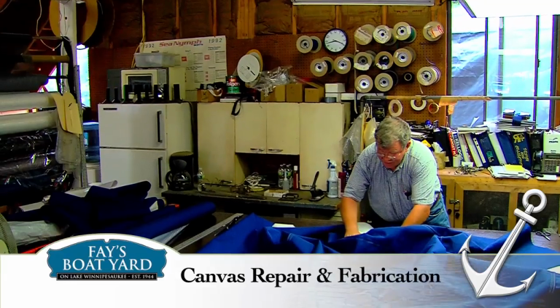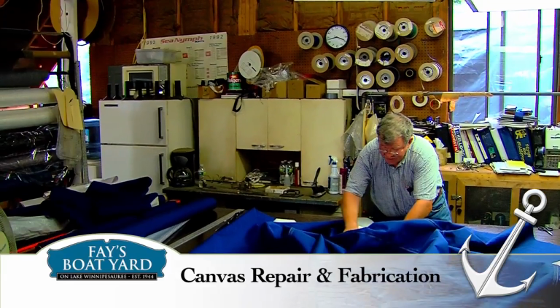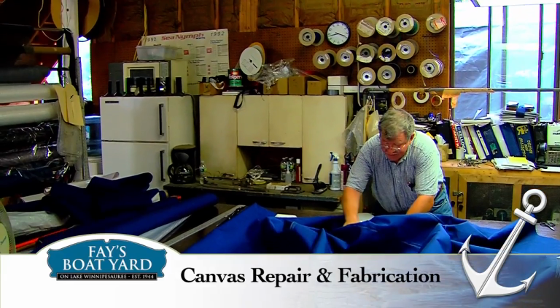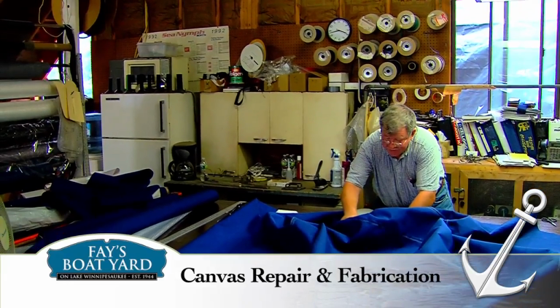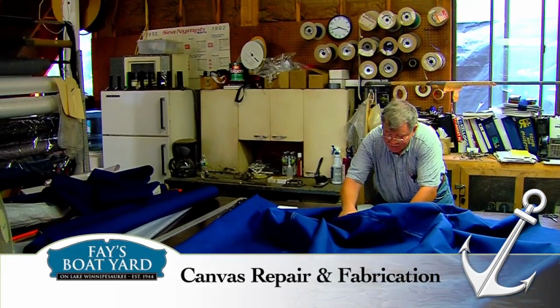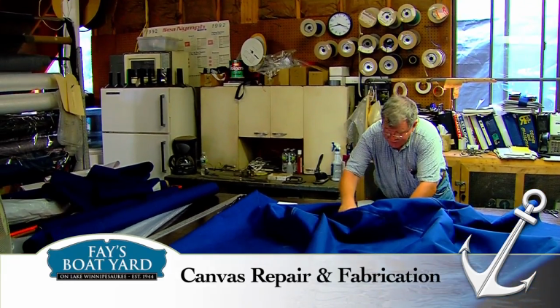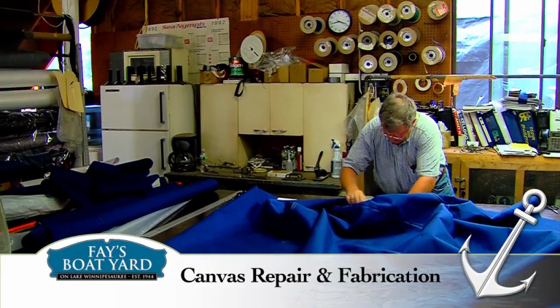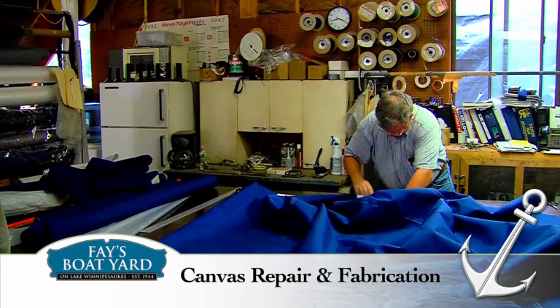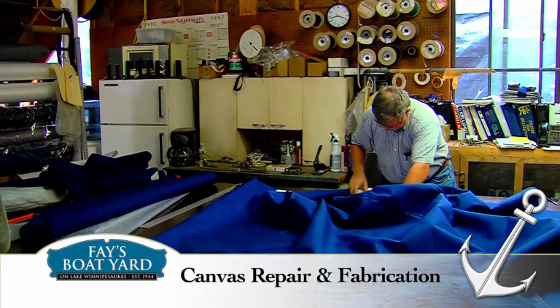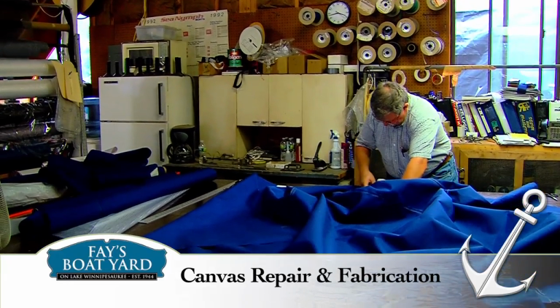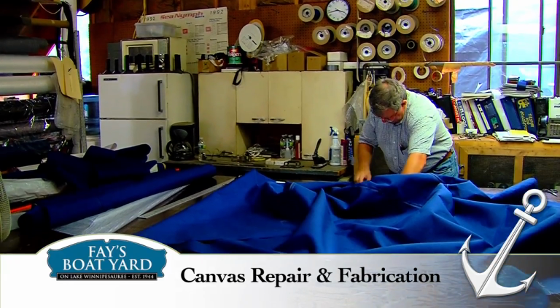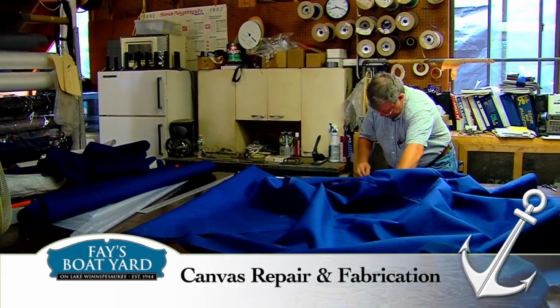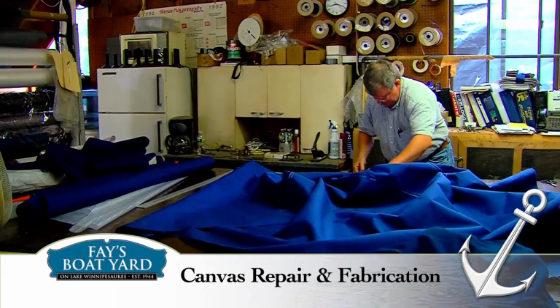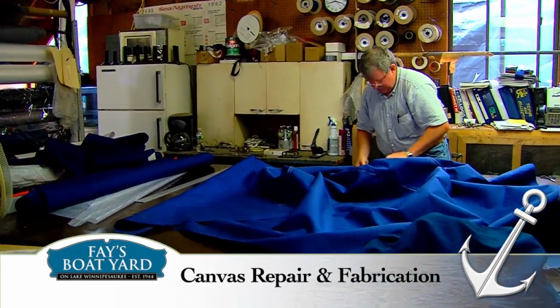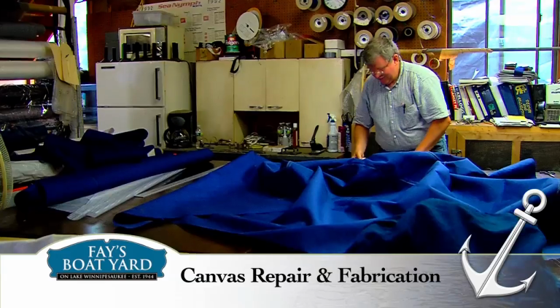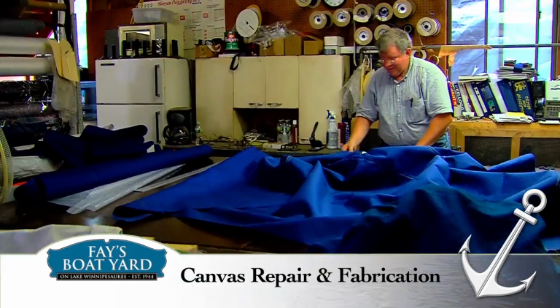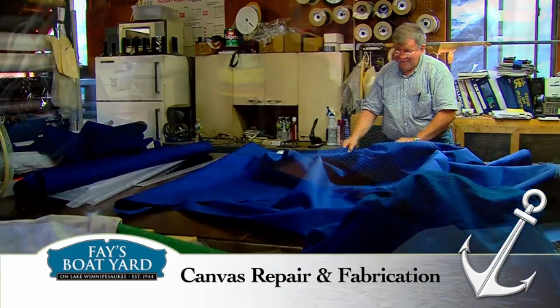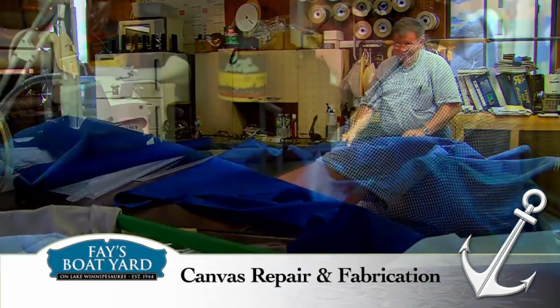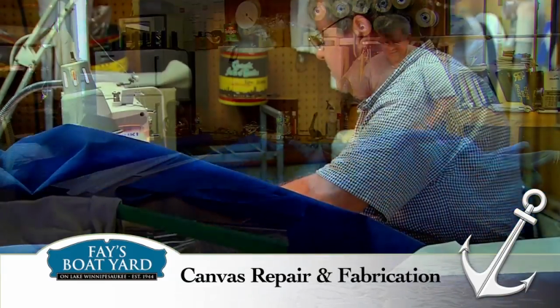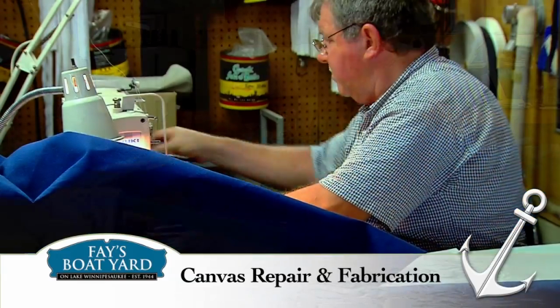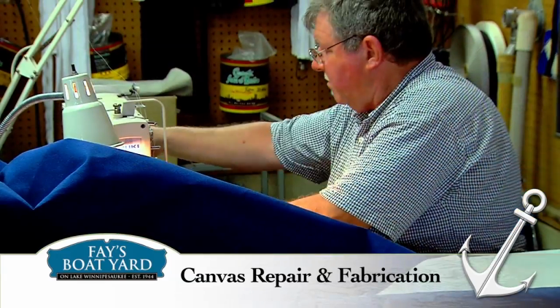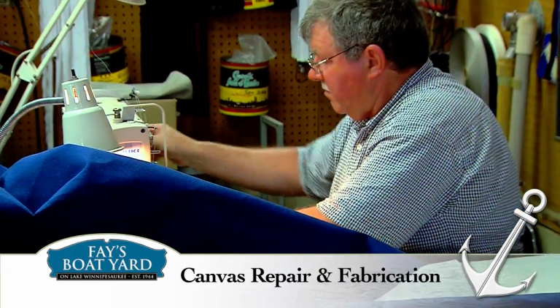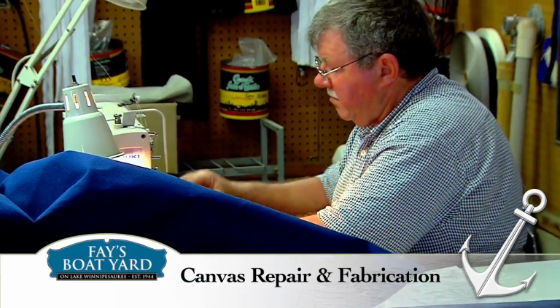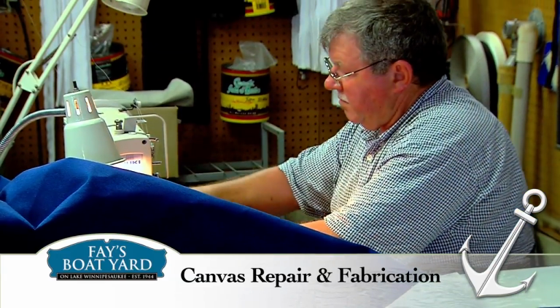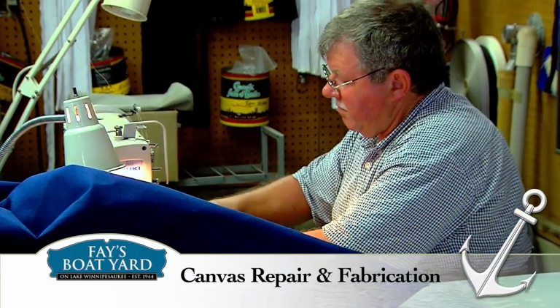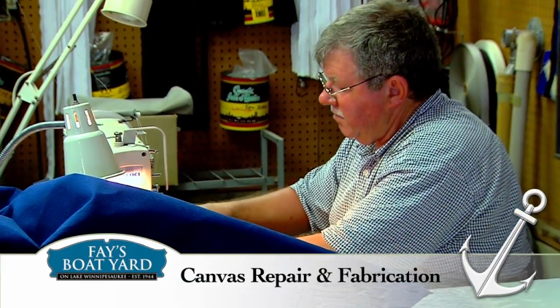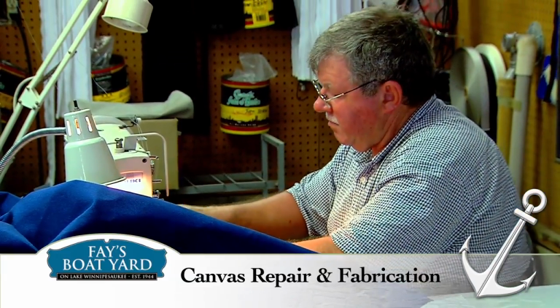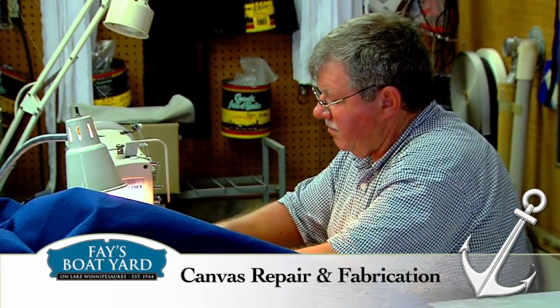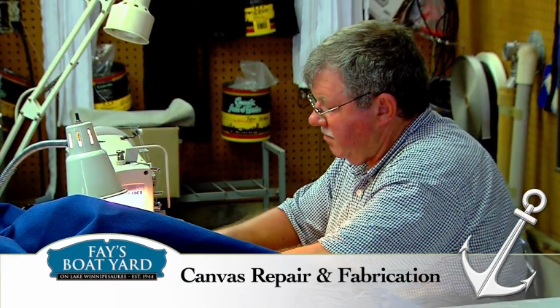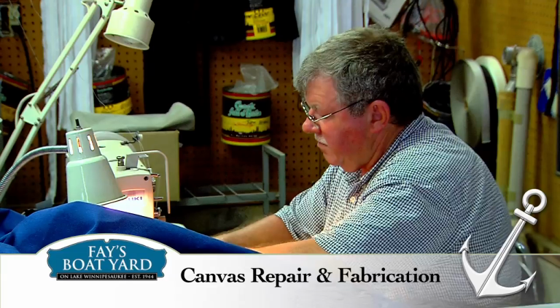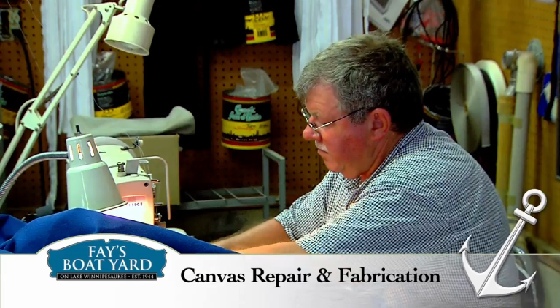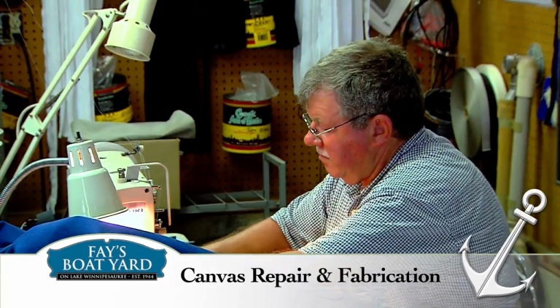Our canvas department can repair or fabricate snaps, tears, upholstery, frame bending, dodgers, covers, tops, and more.